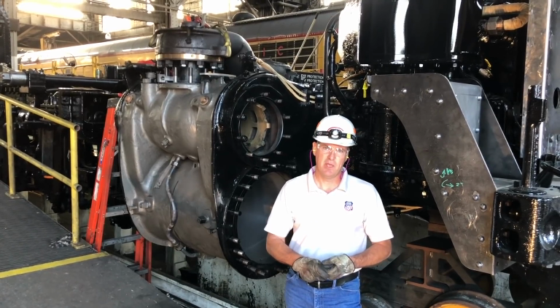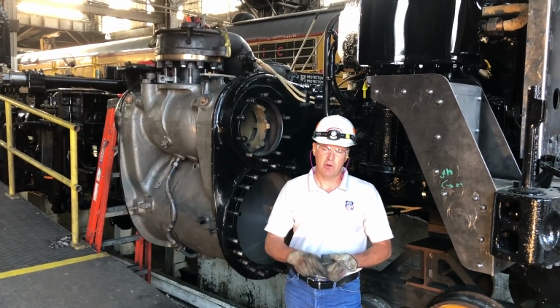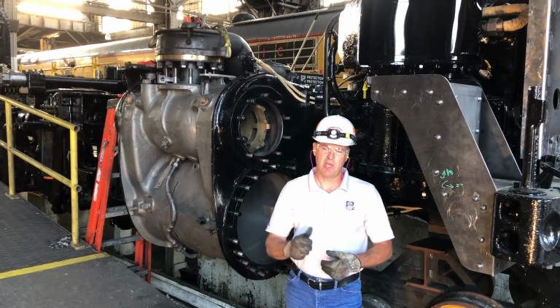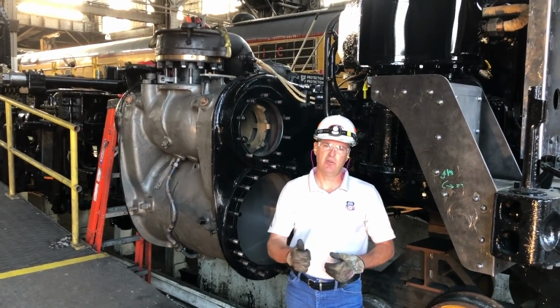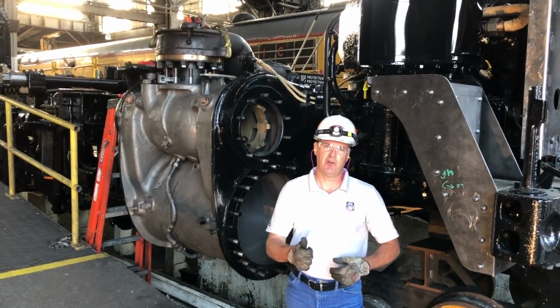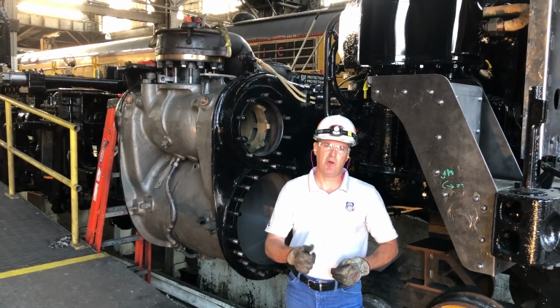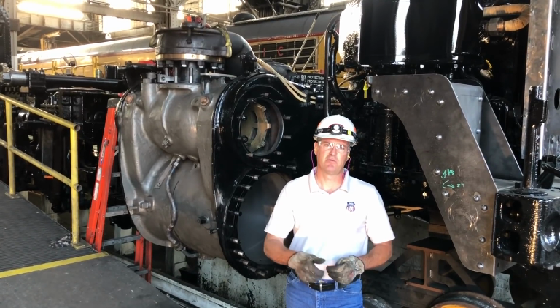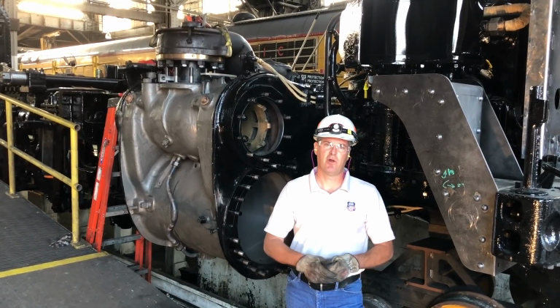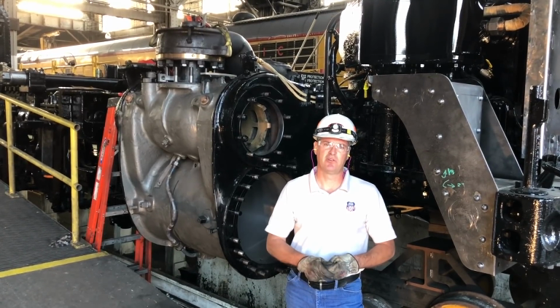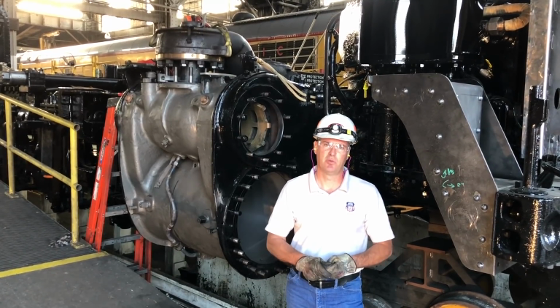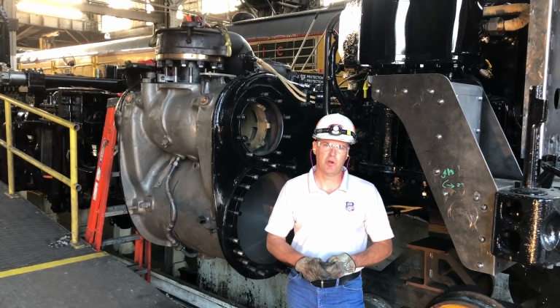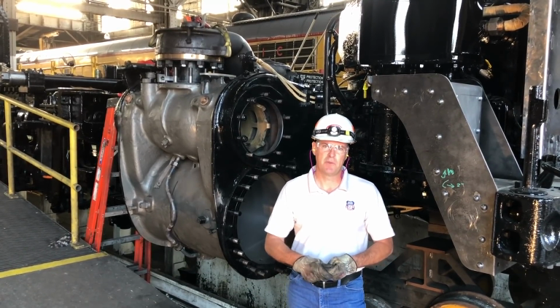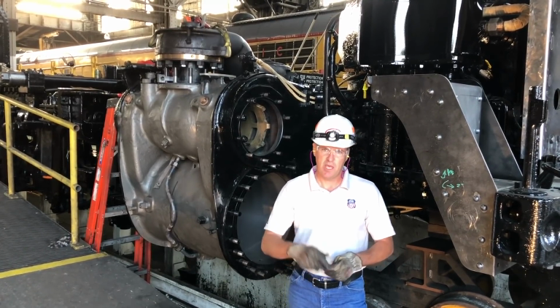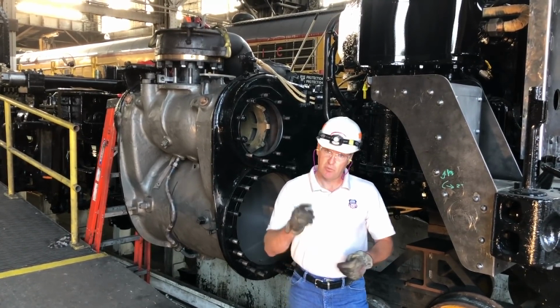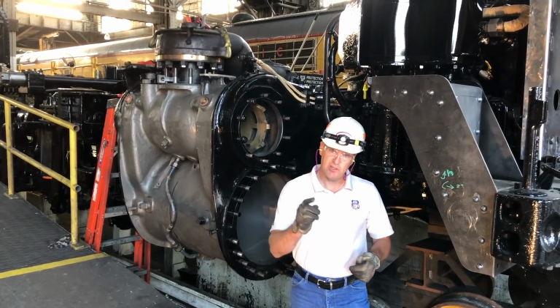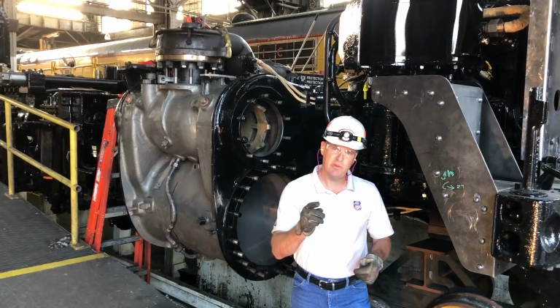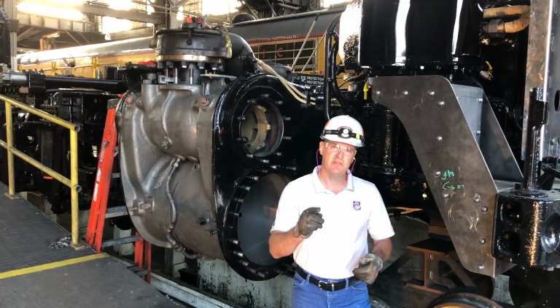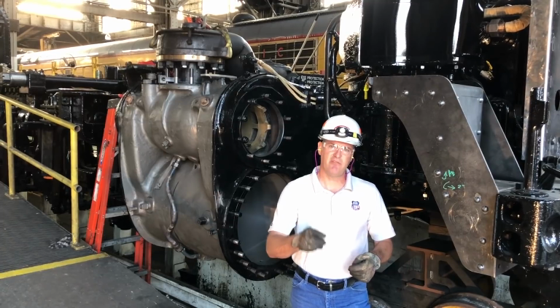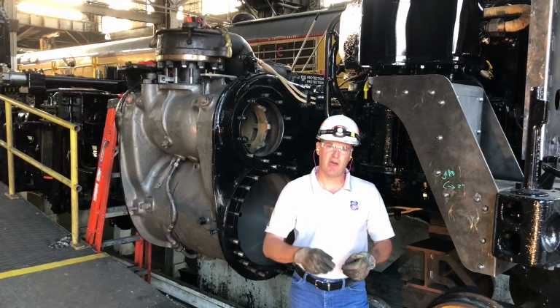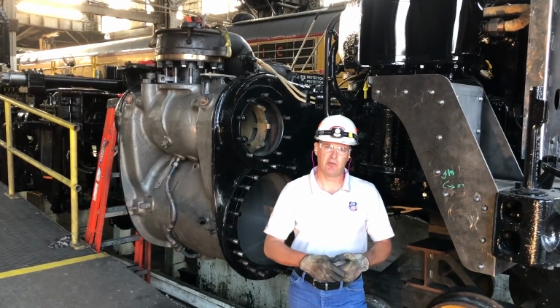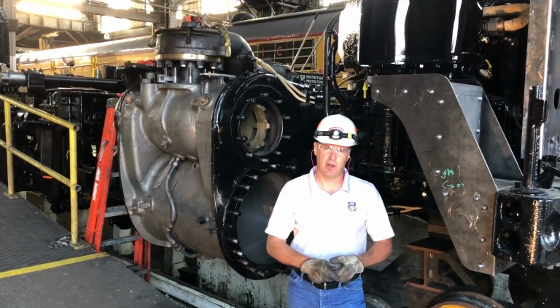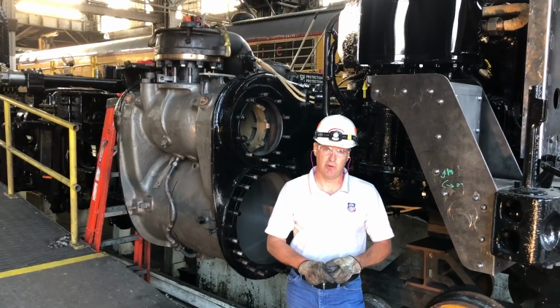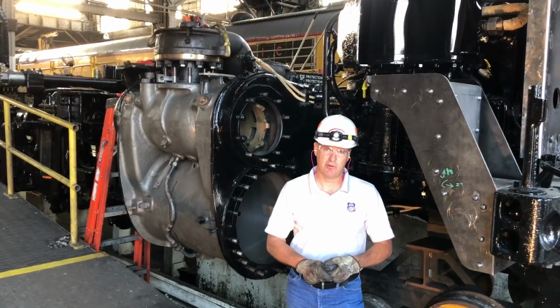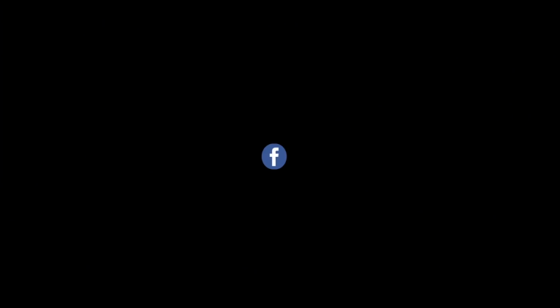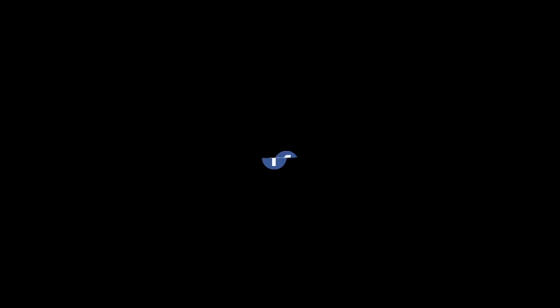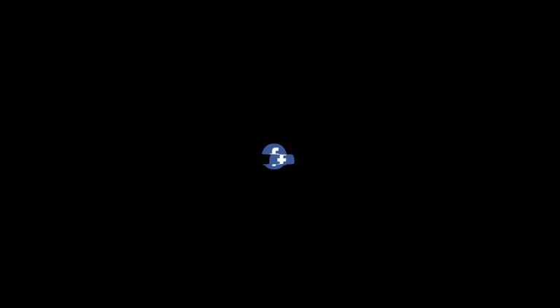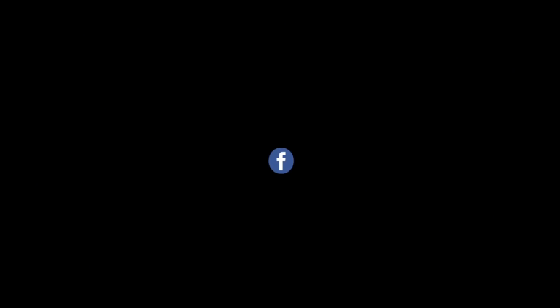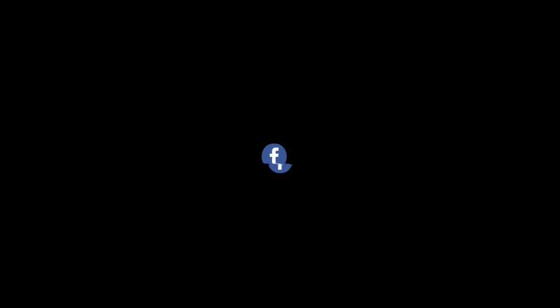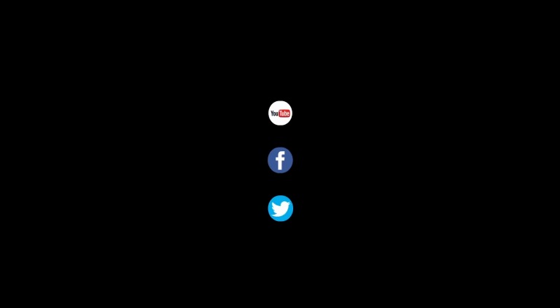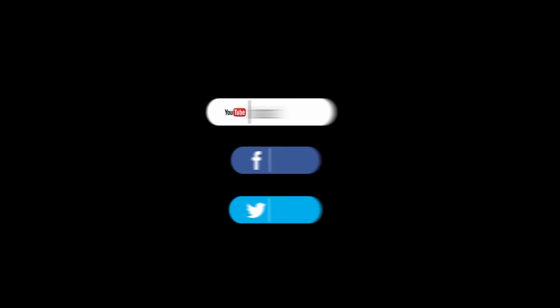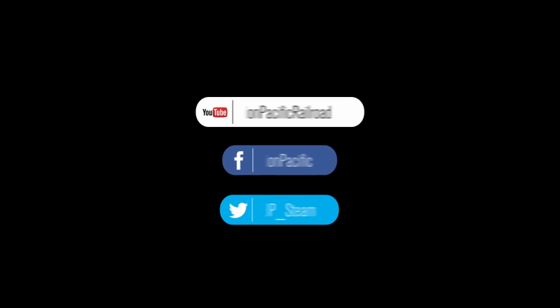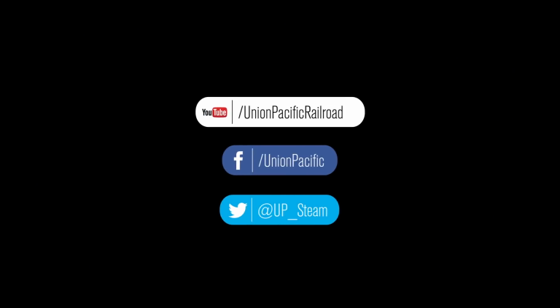We thank you very much for all your support, and please be safe out on the railroad. Thank you very much for watching.